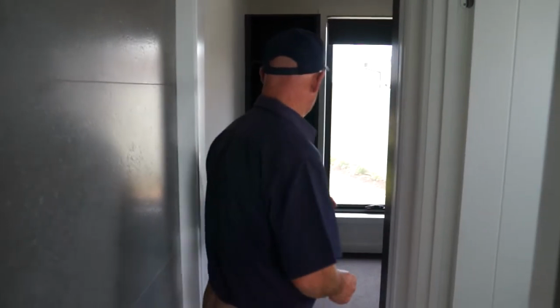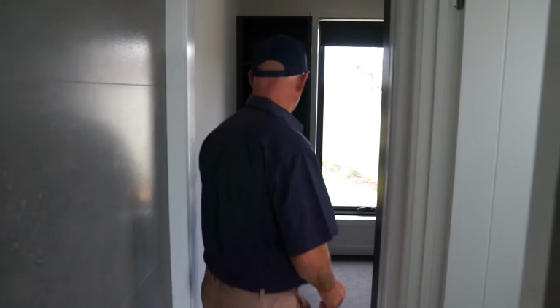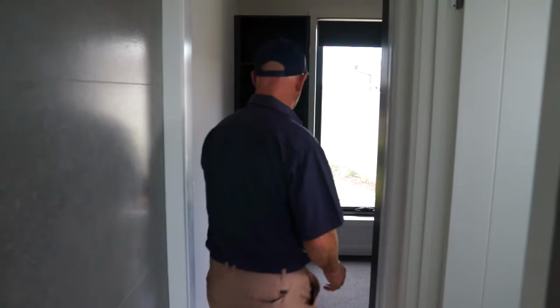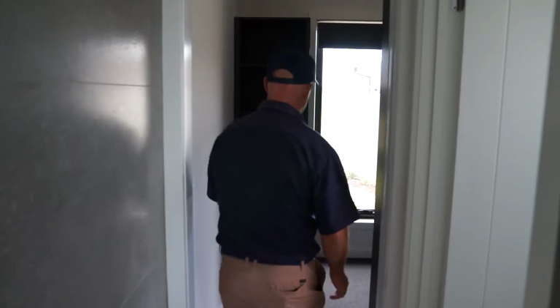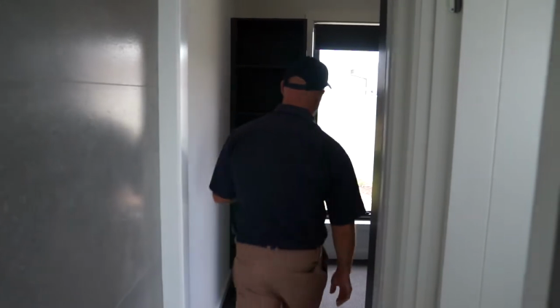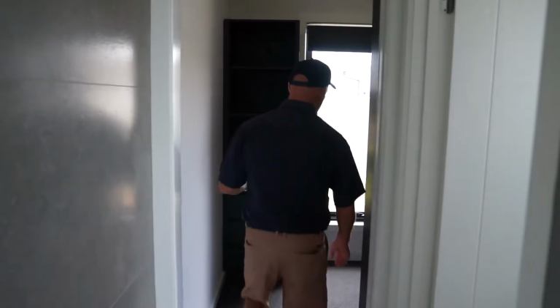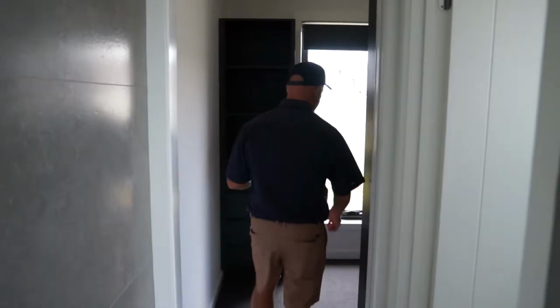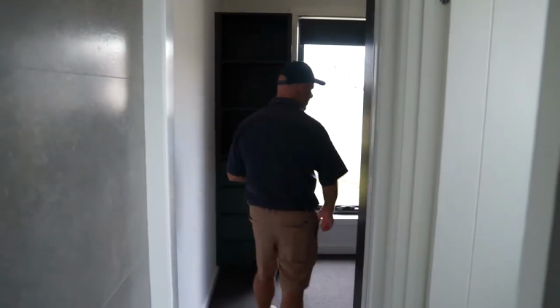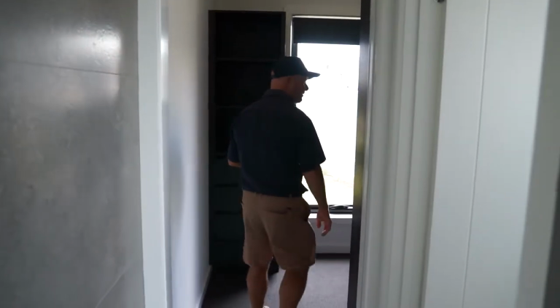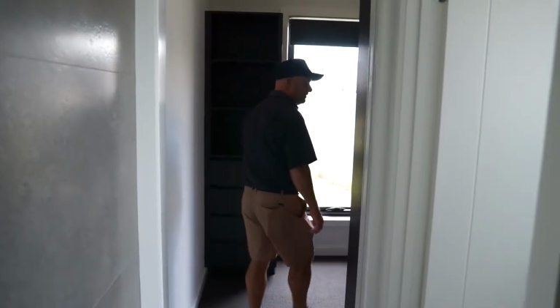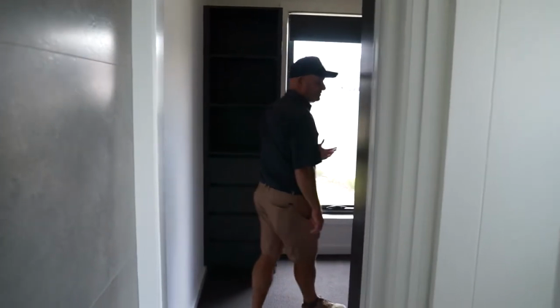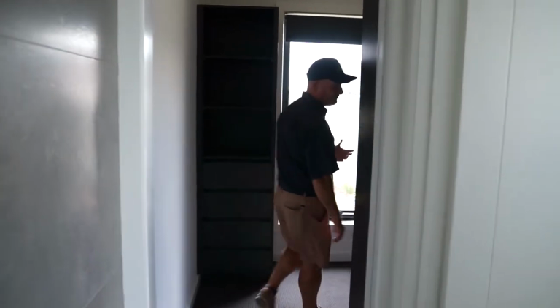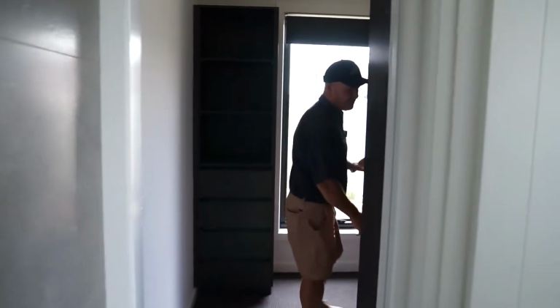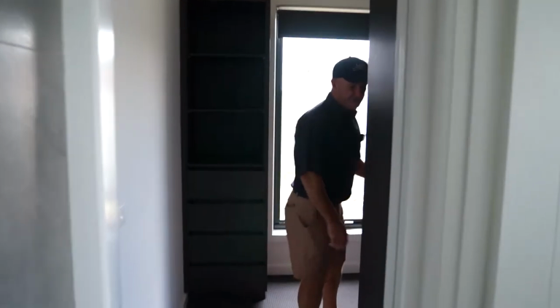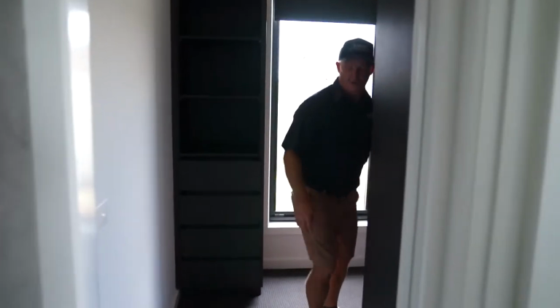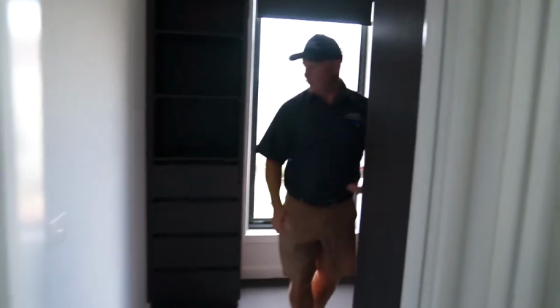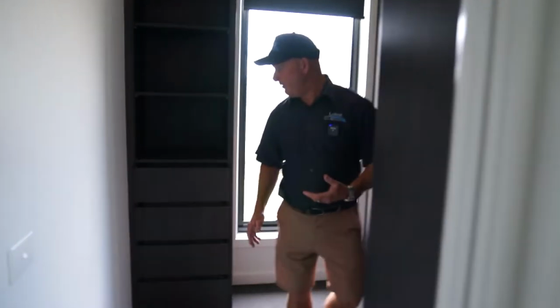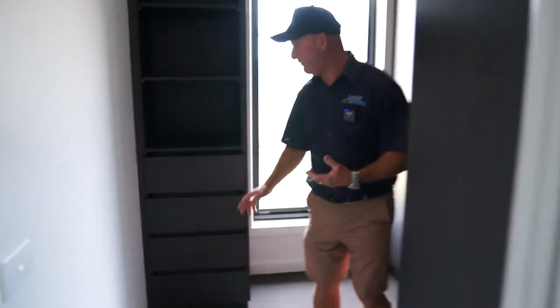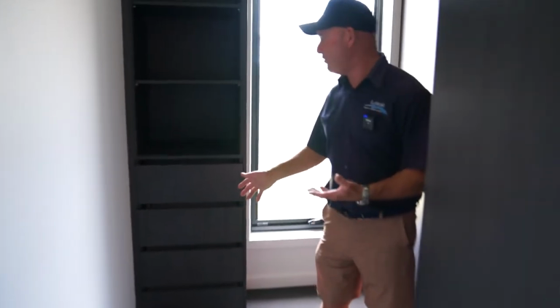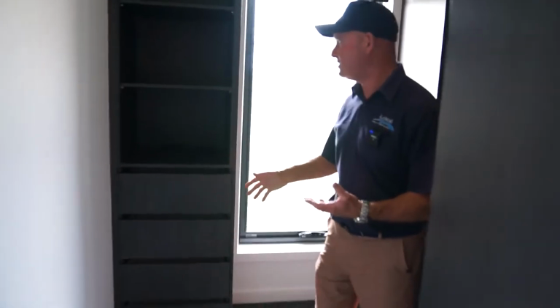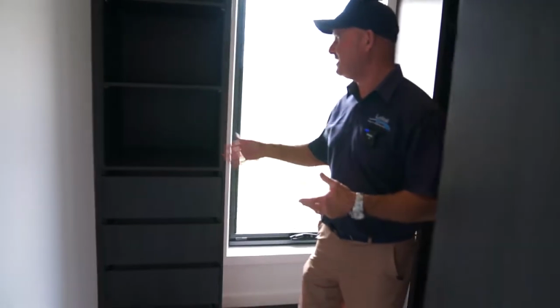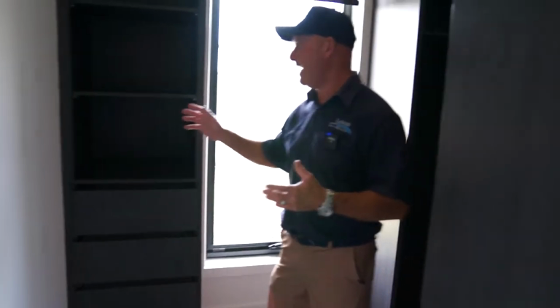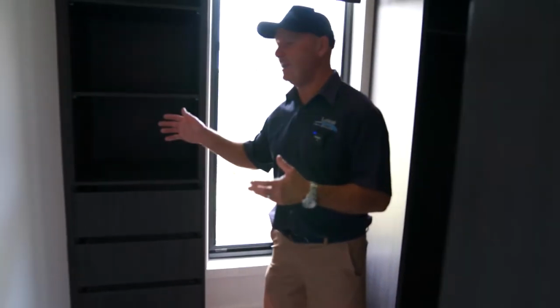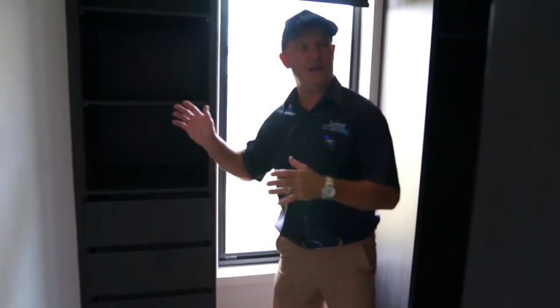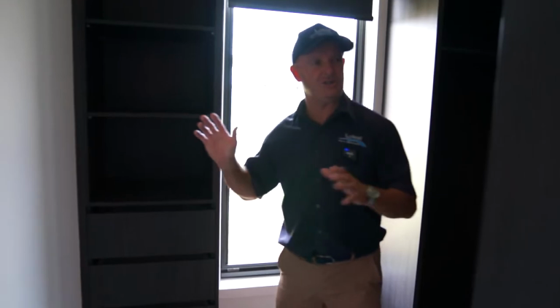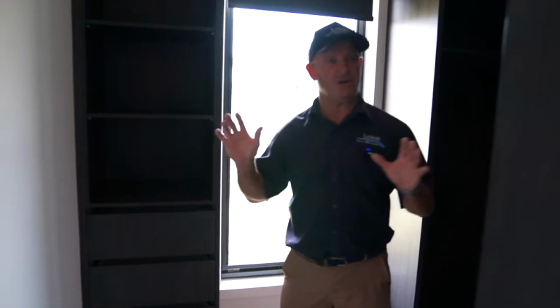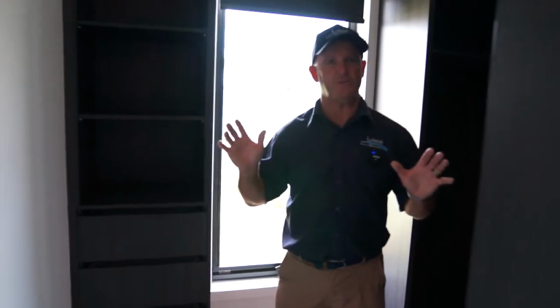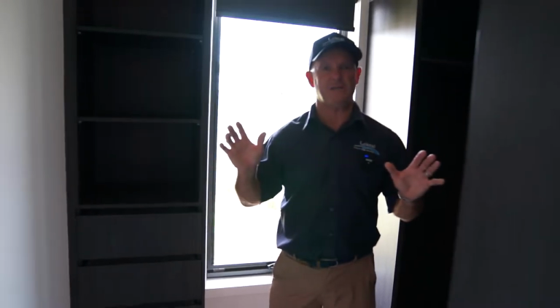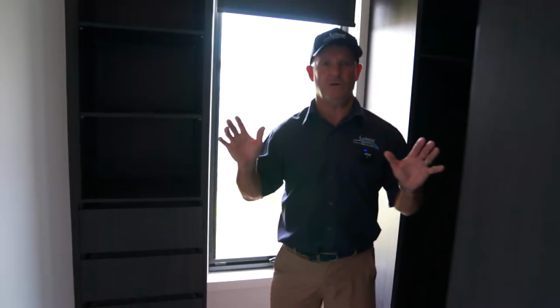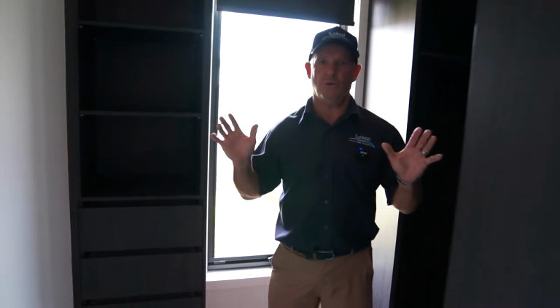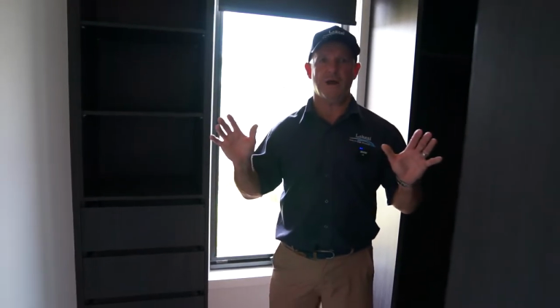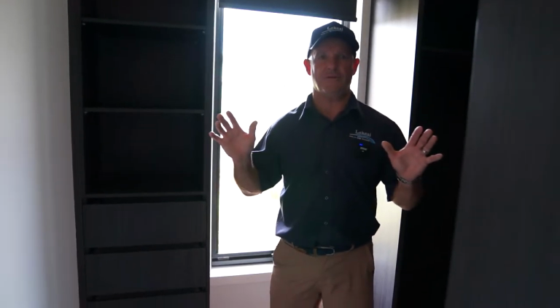Then you come into the walk-in robe, which is fully fitted with drawers, hanging, and shelf space all the way through.